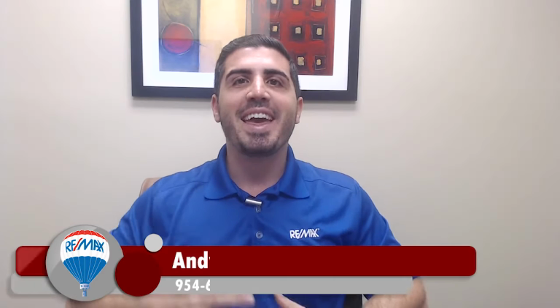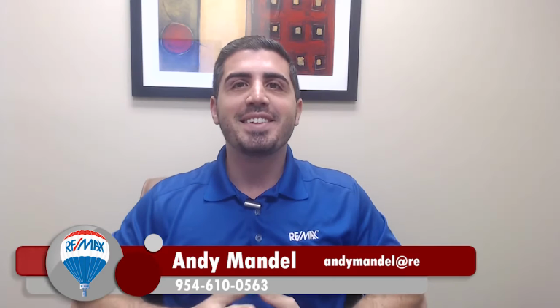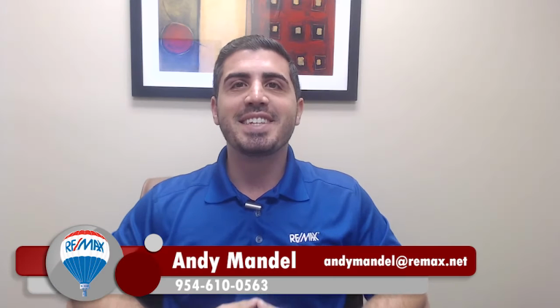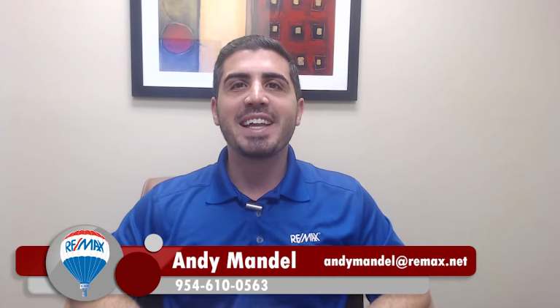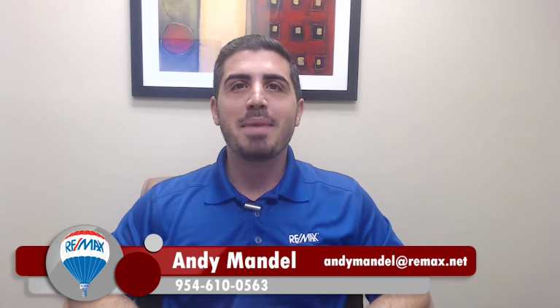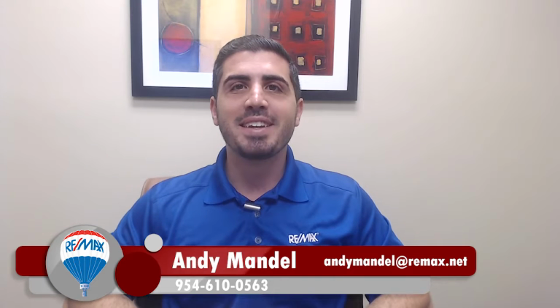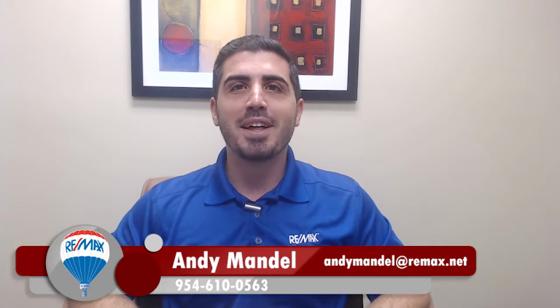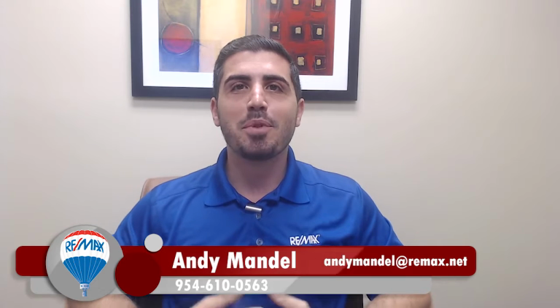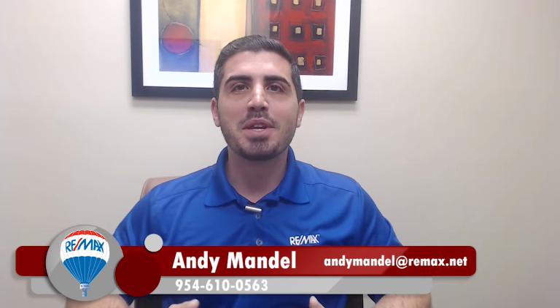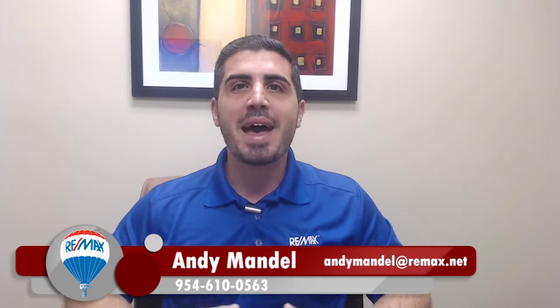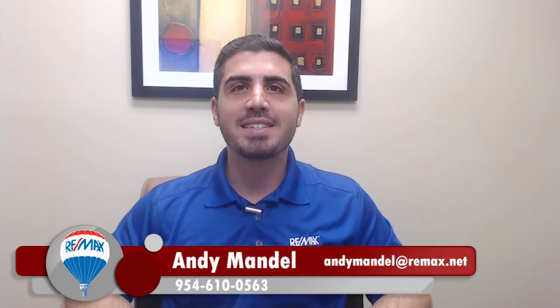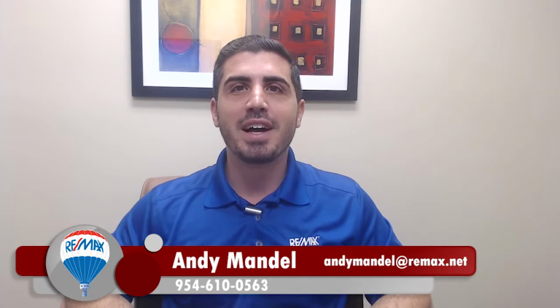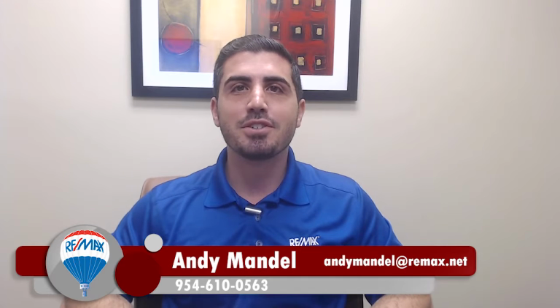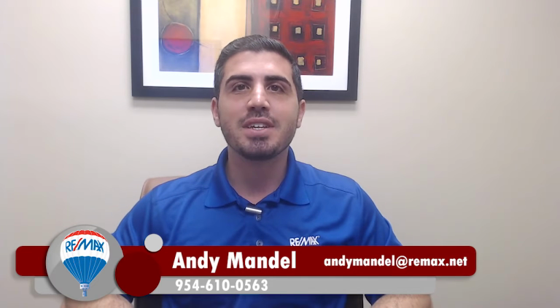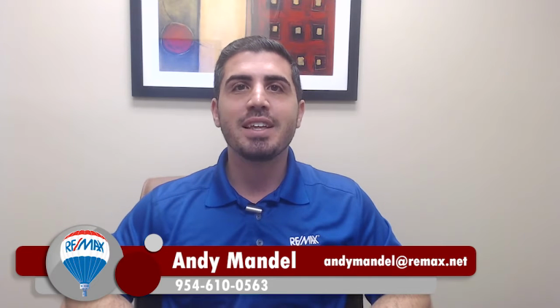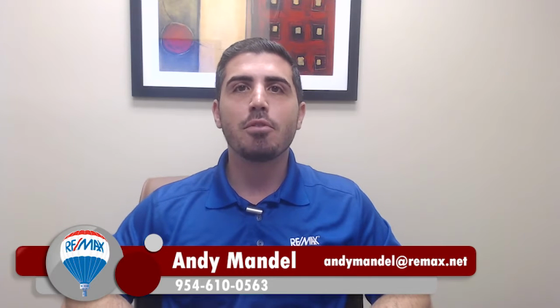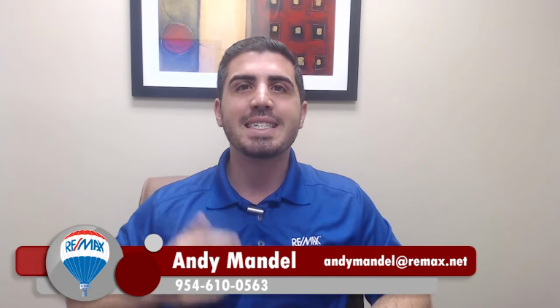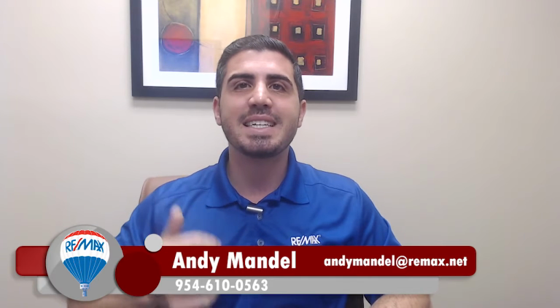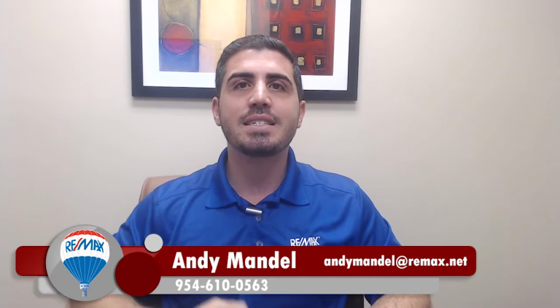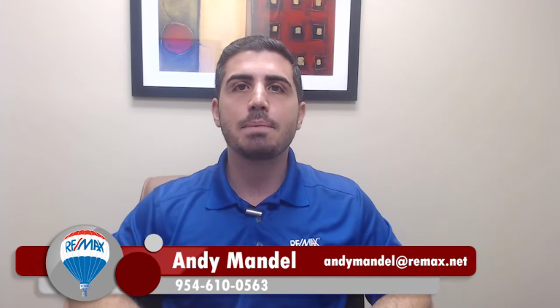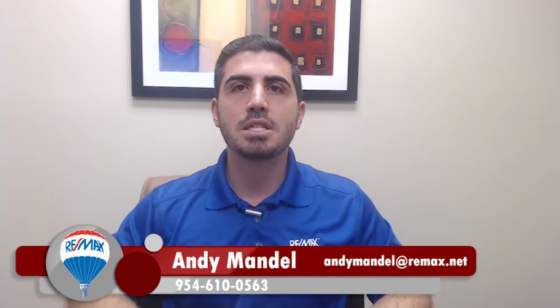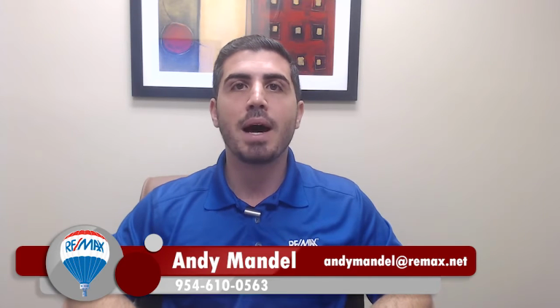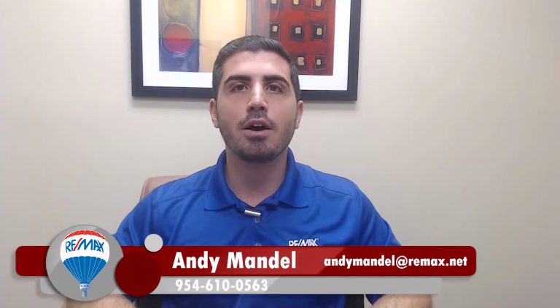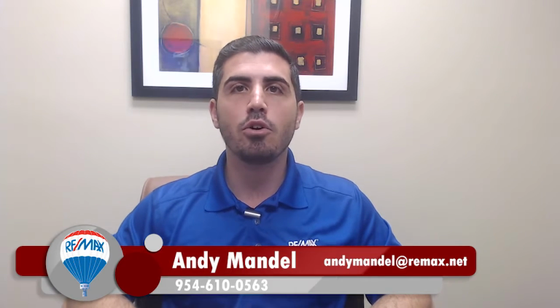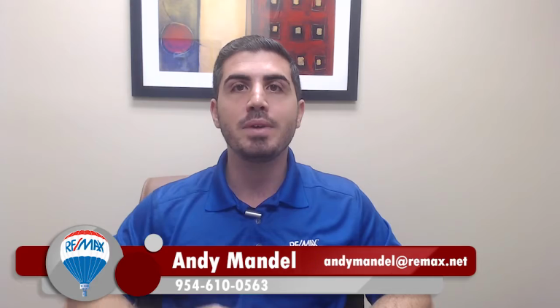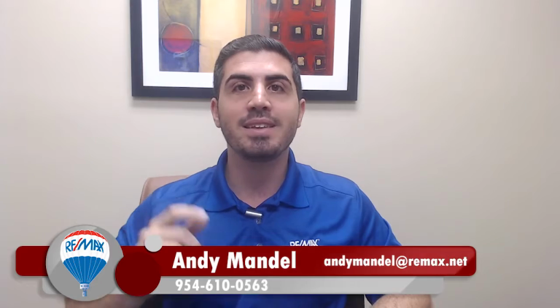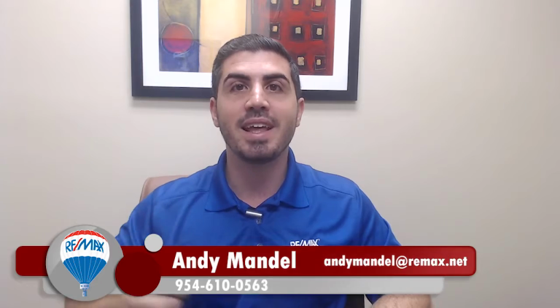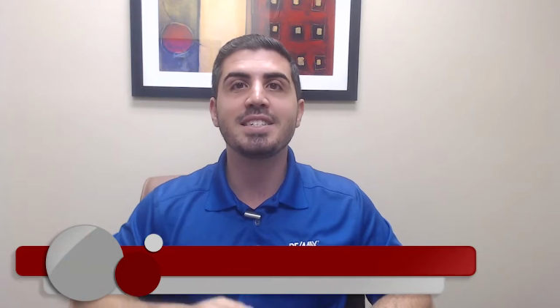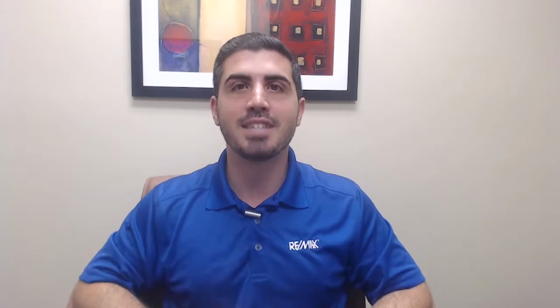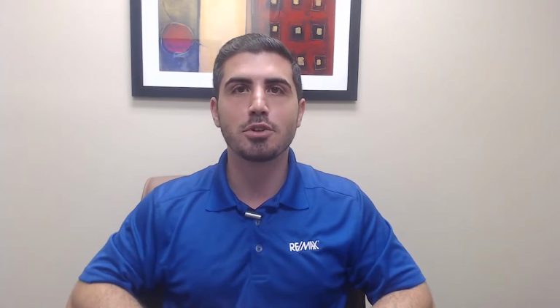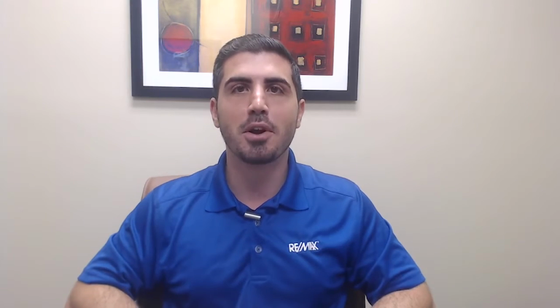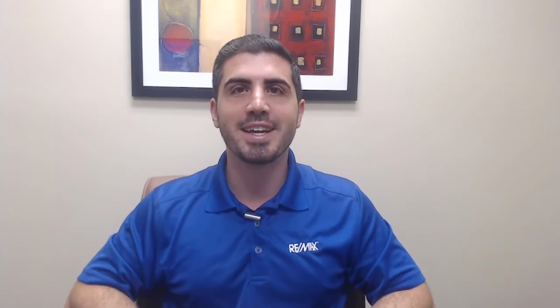Hey, this is Andy Mandel with RE-MAX Advisors, and here are my six tips to buying a home in today's seller's market.